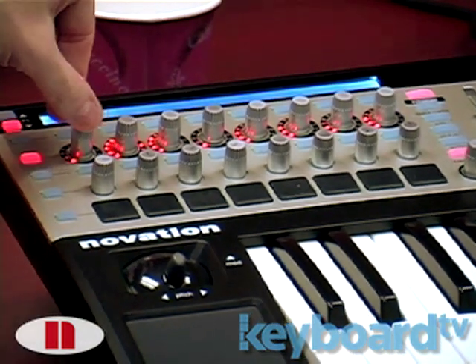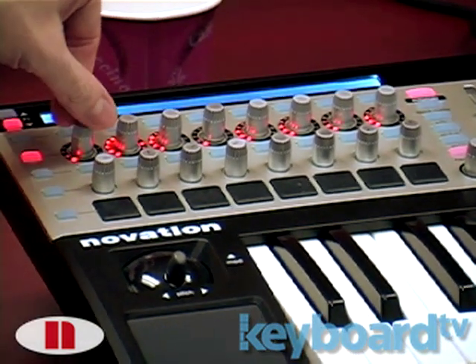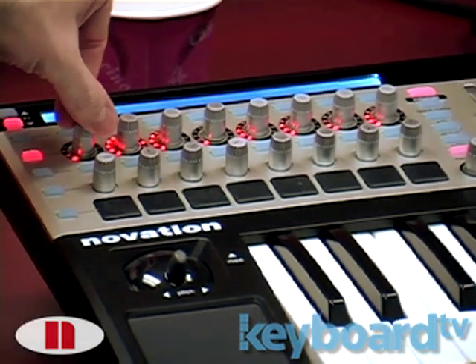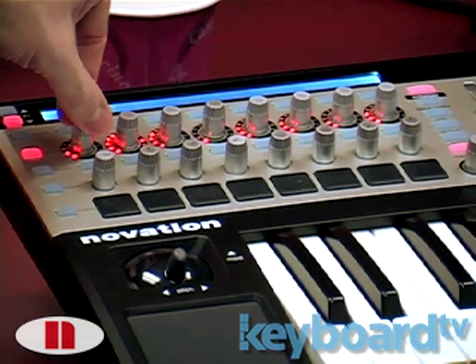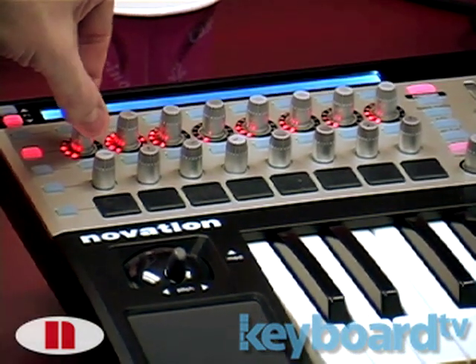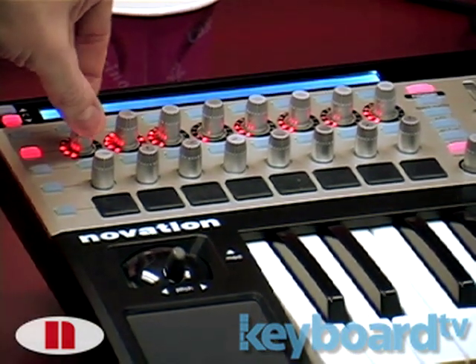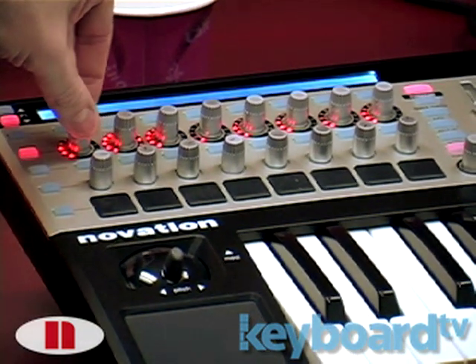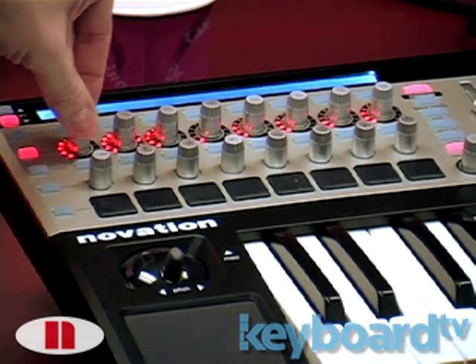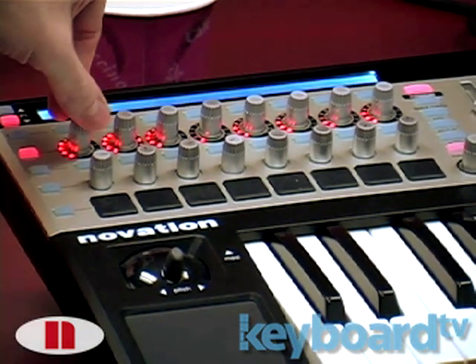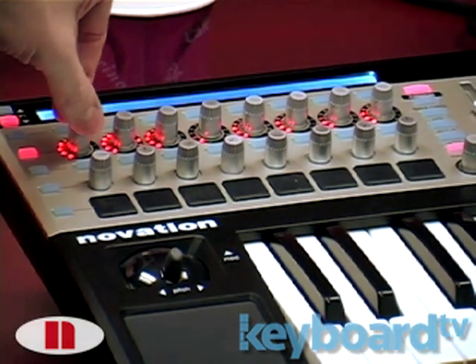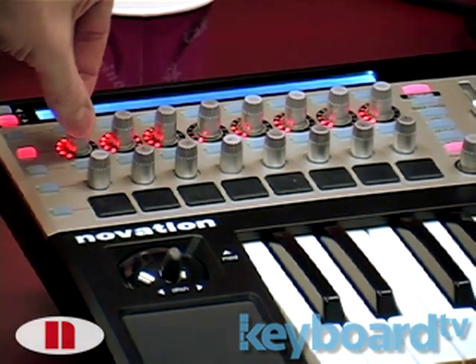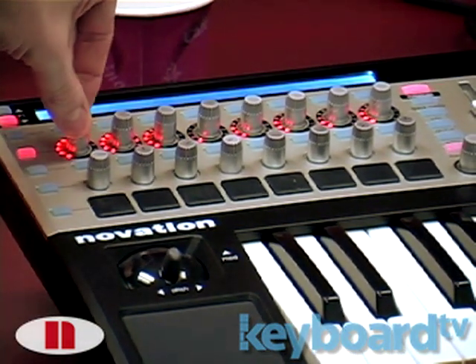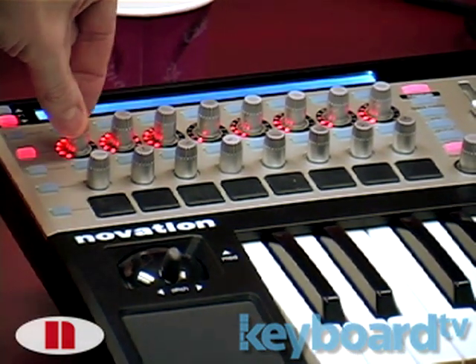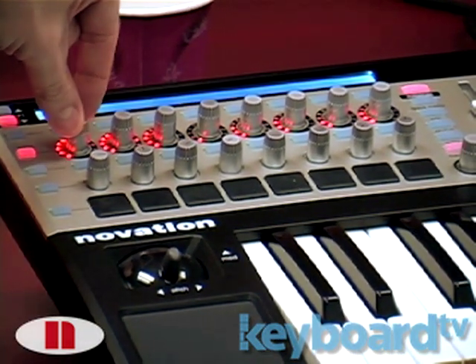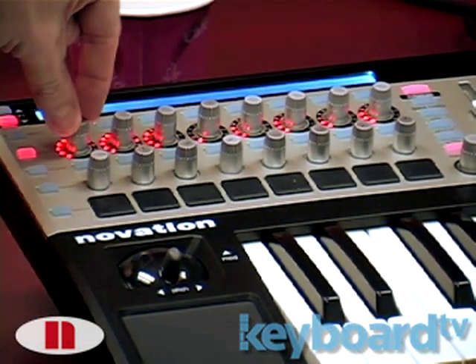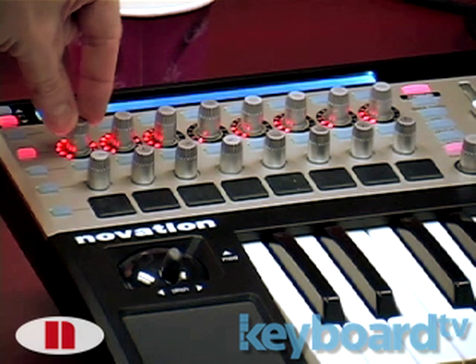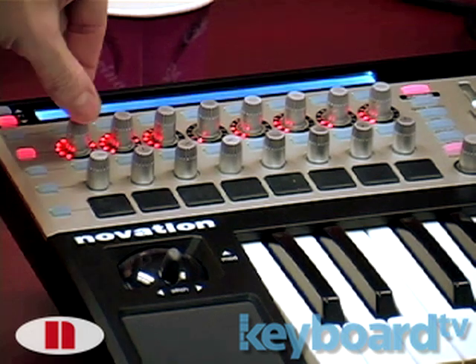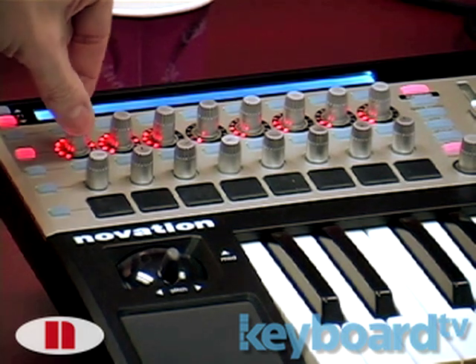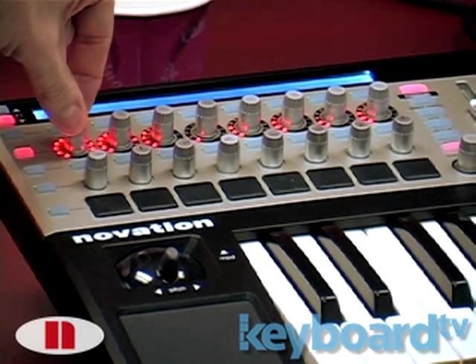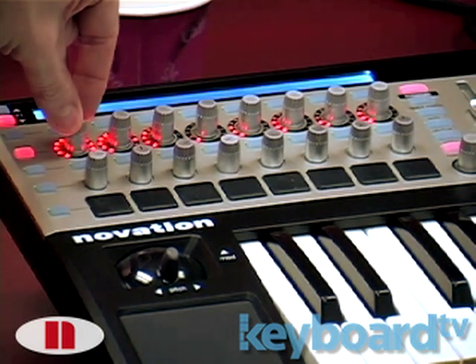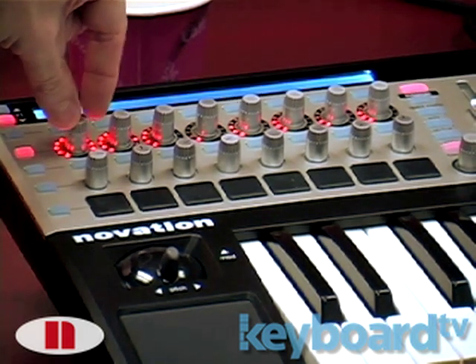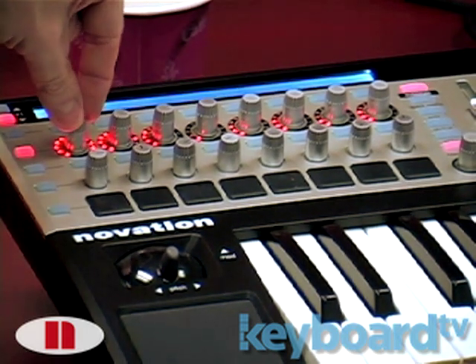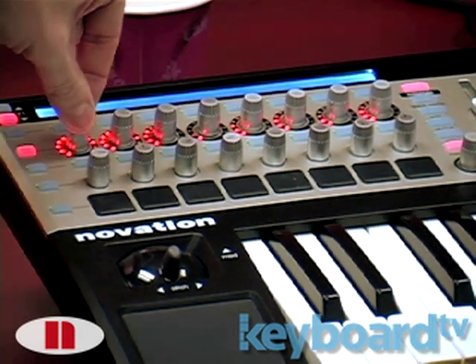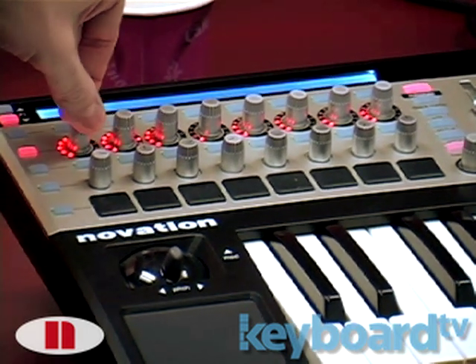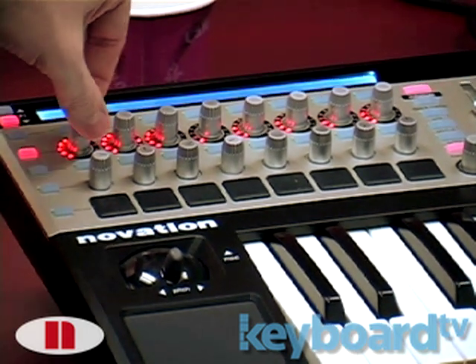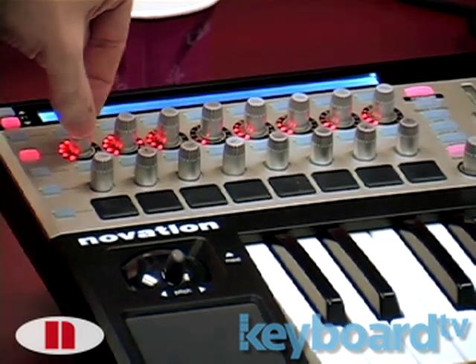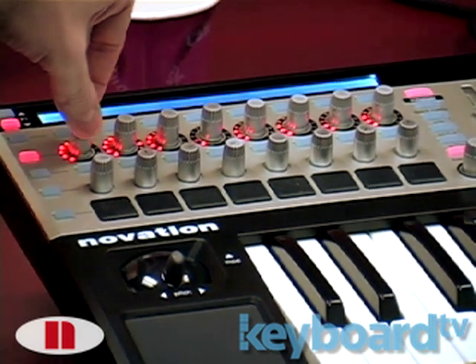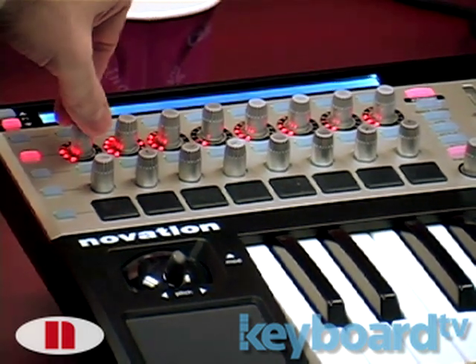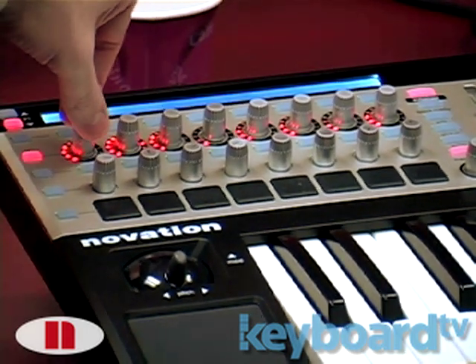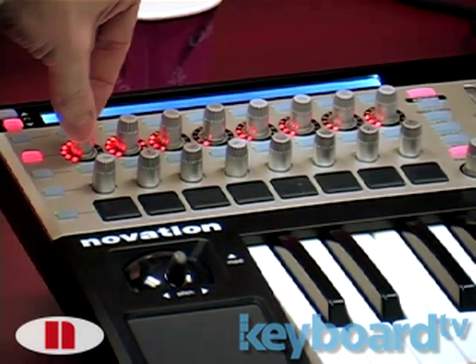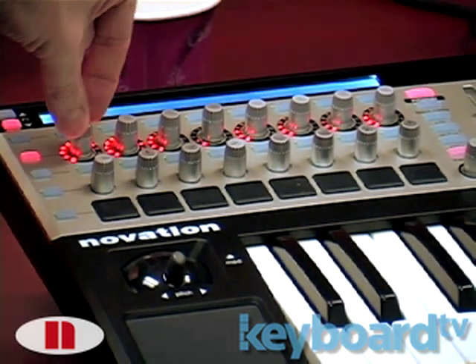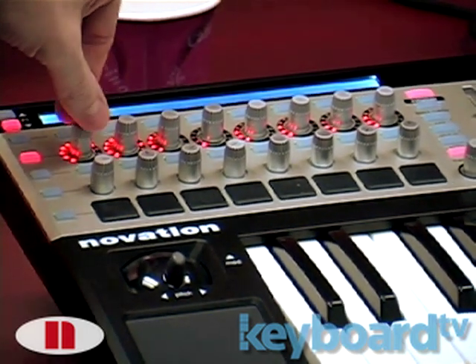Because you have these endless knobs here, and when you've got an endless knob, it's a really nice thing to have a collar with lights around it.